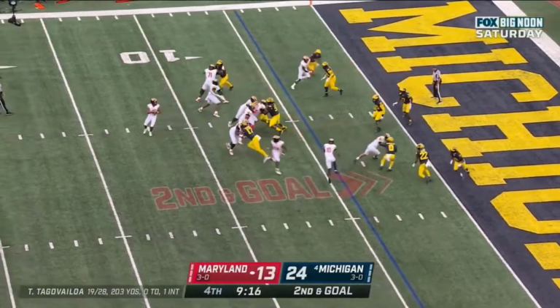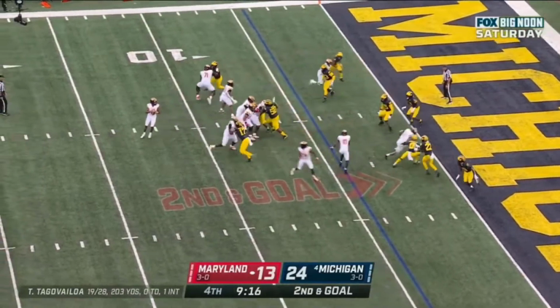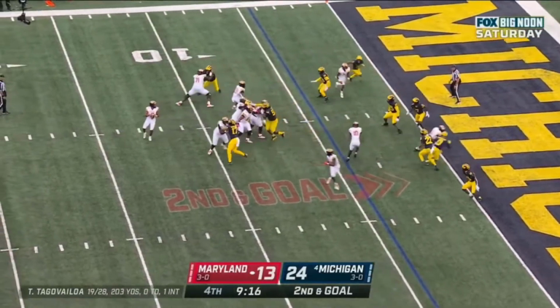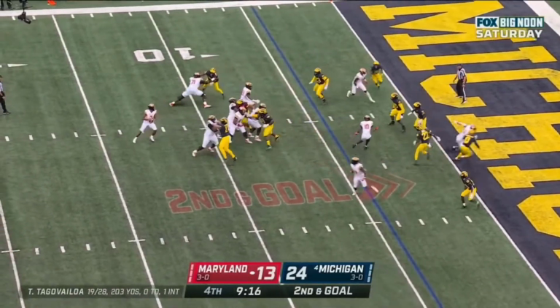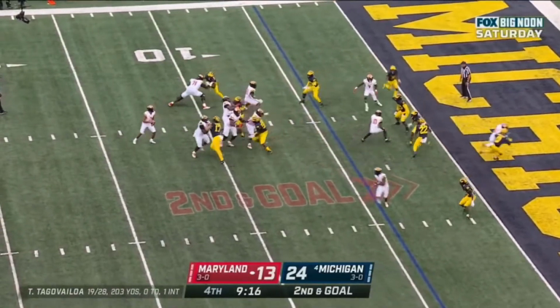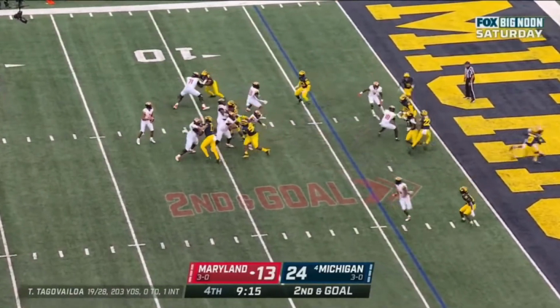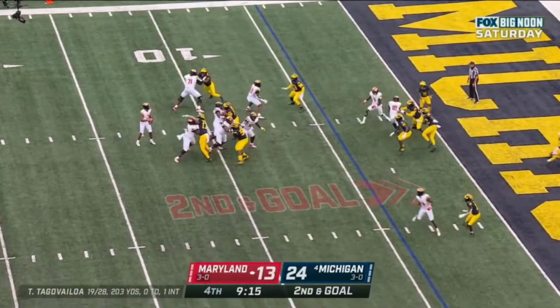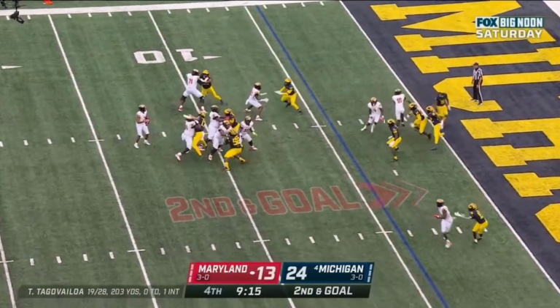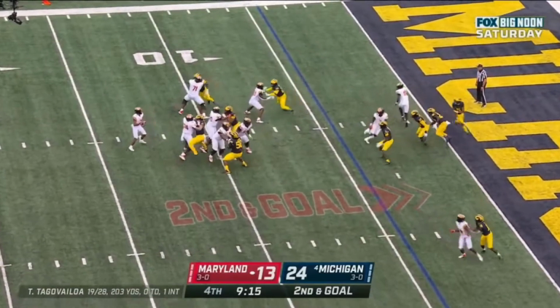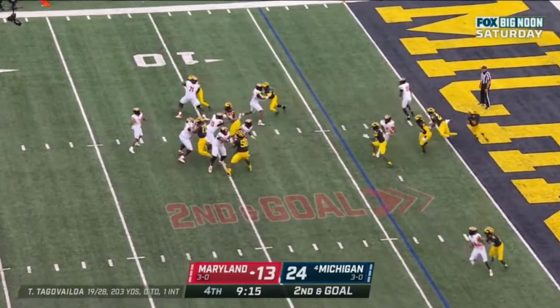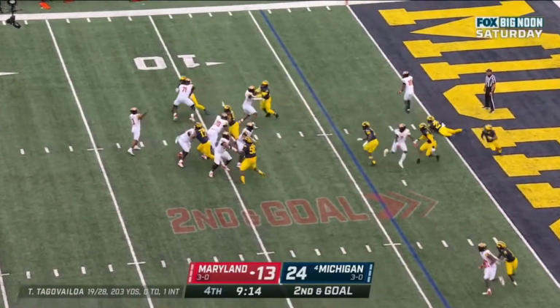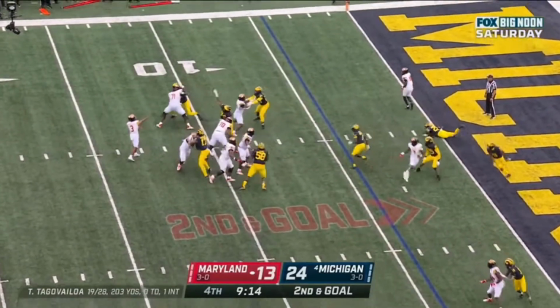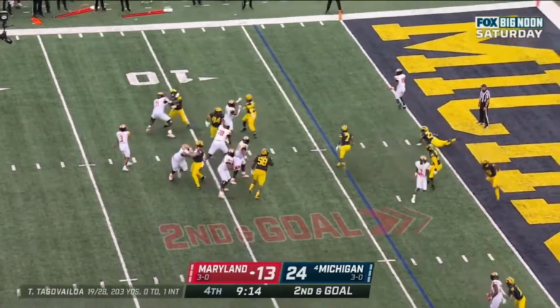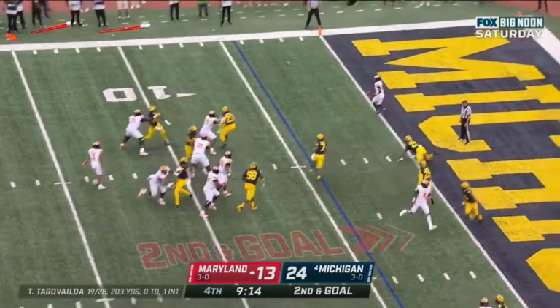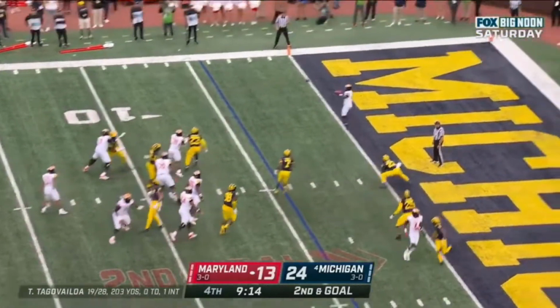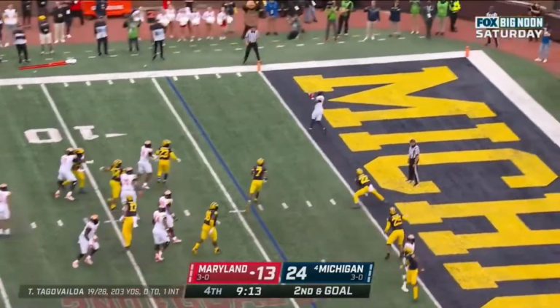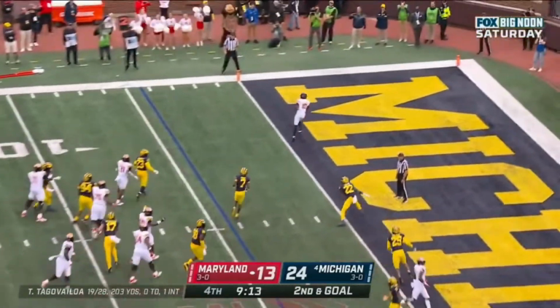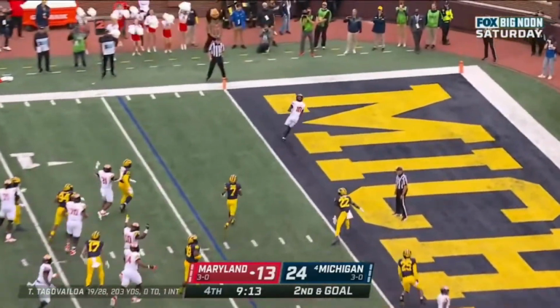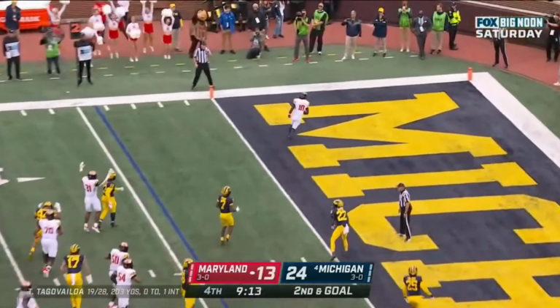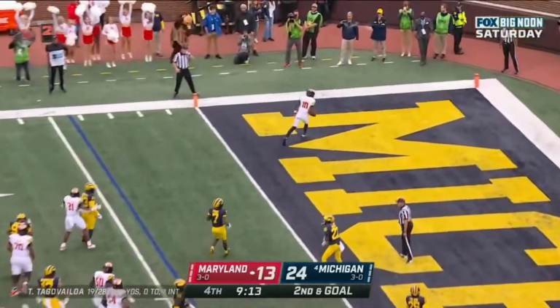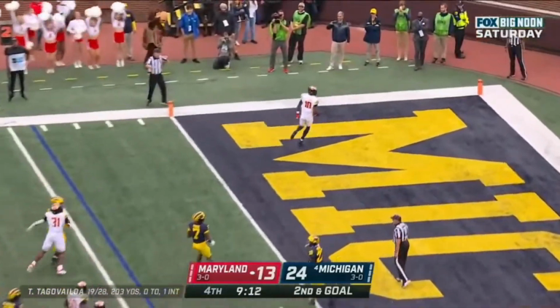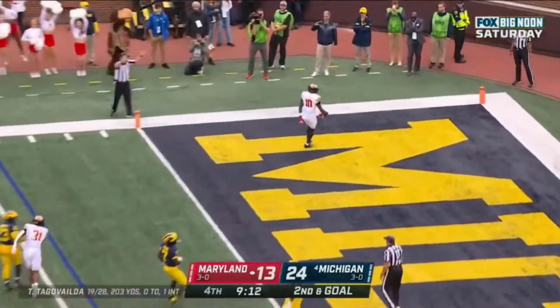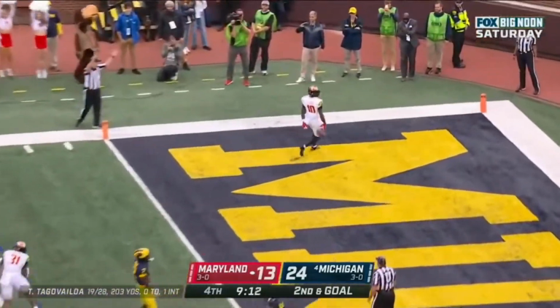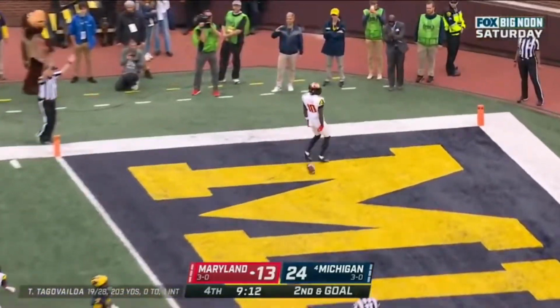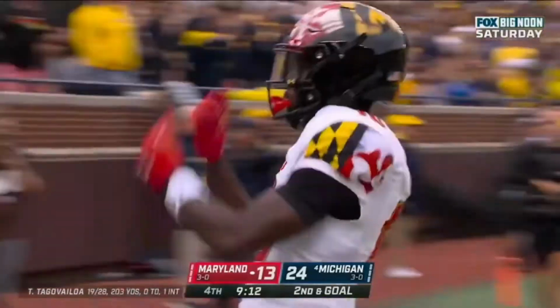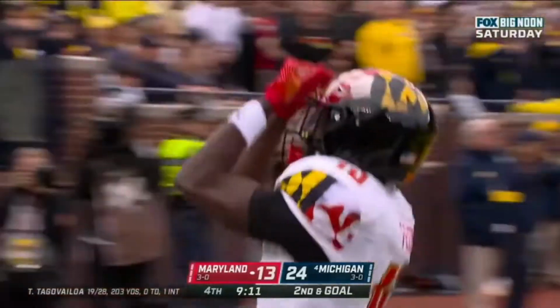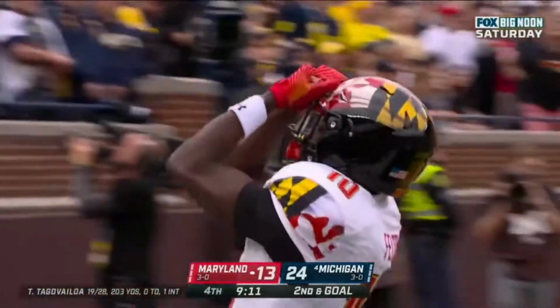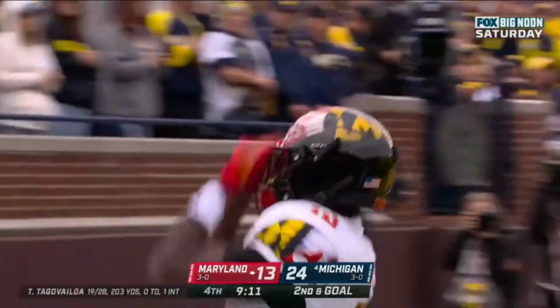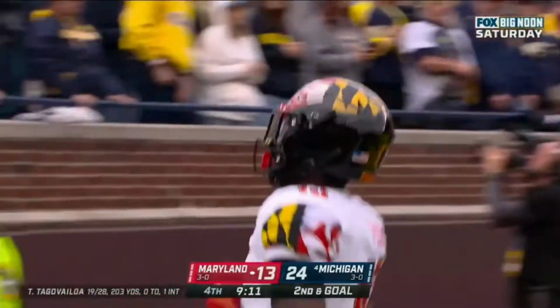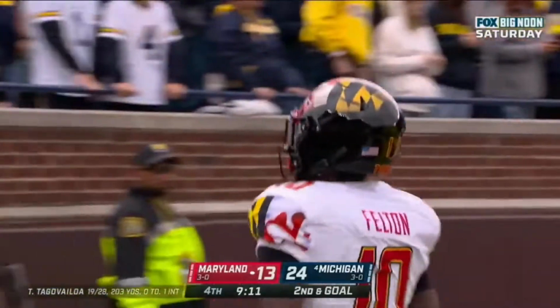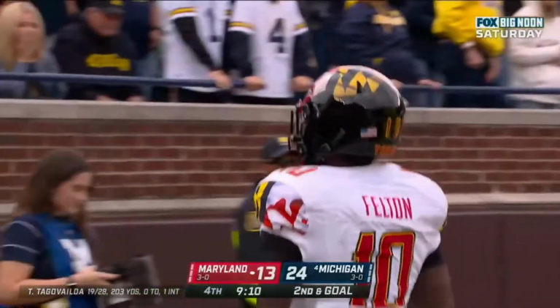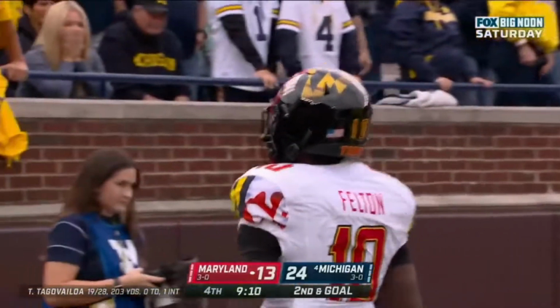Tunga Bailoa surveying the field, drops it off — touchdown Maryland! Ty Felton.